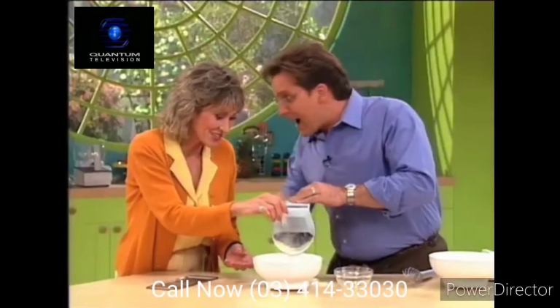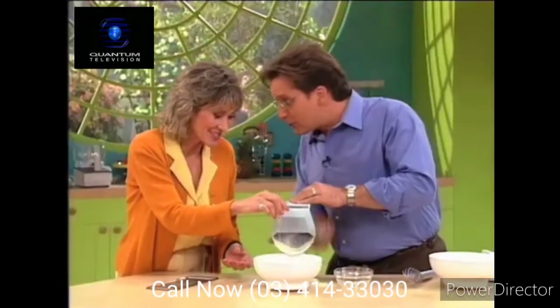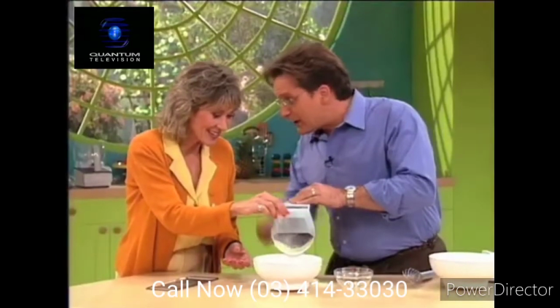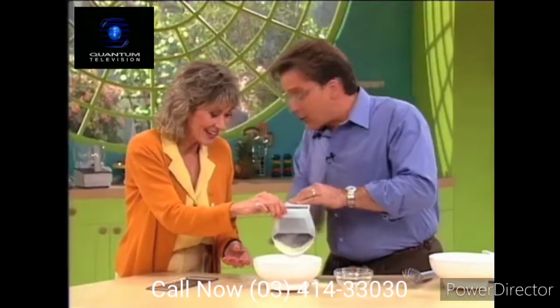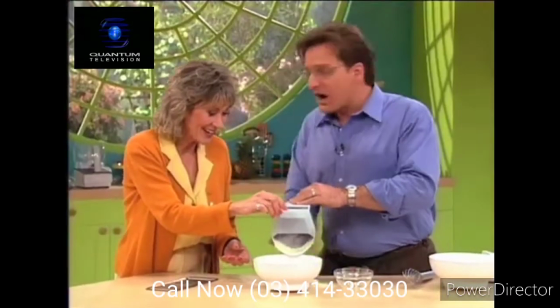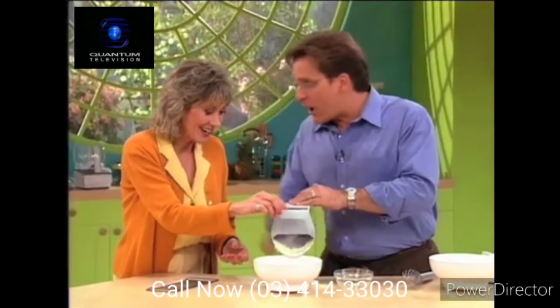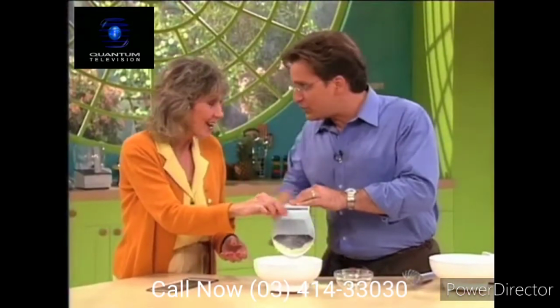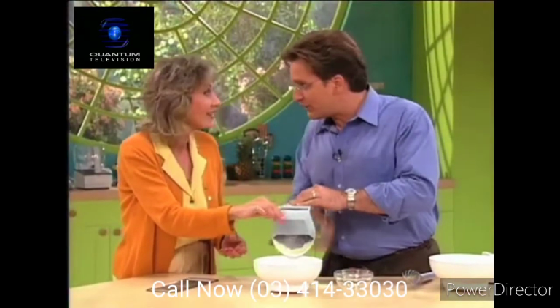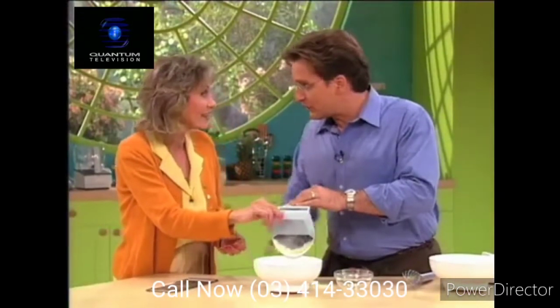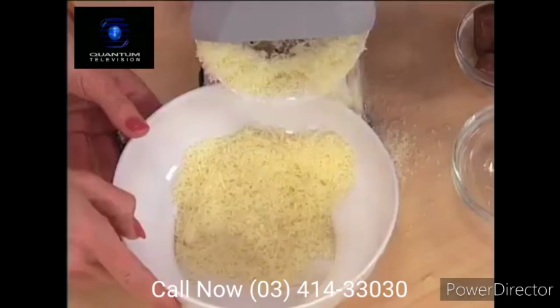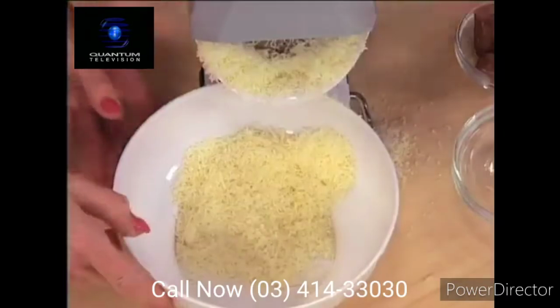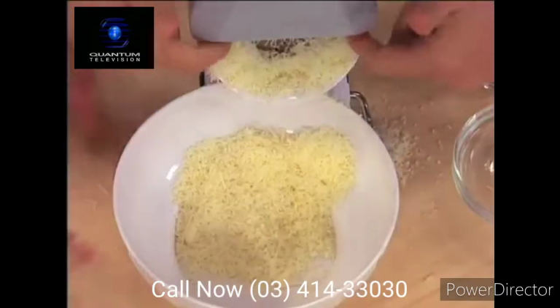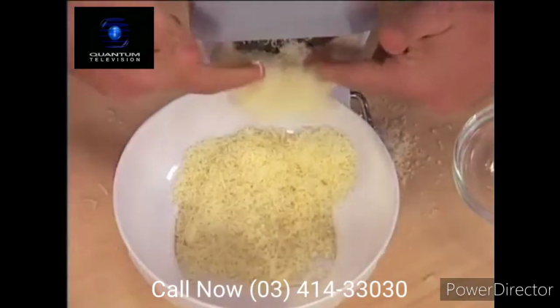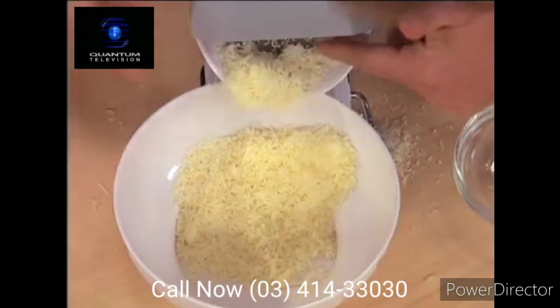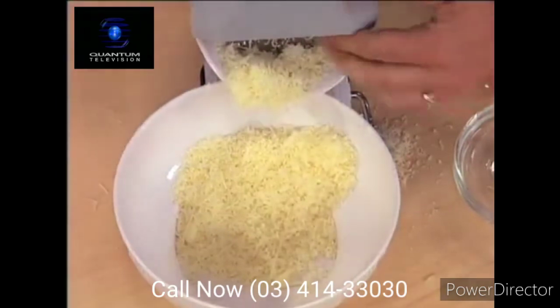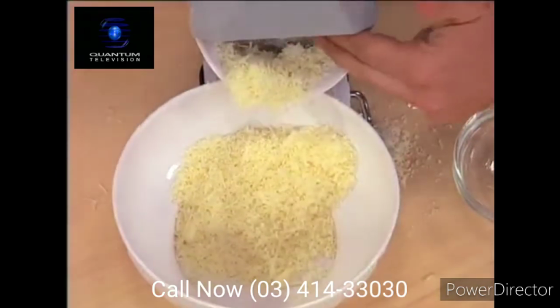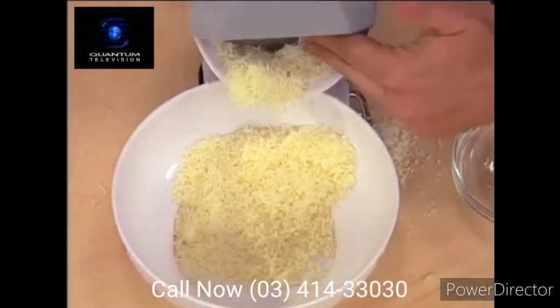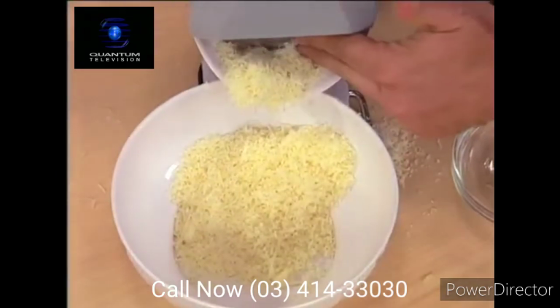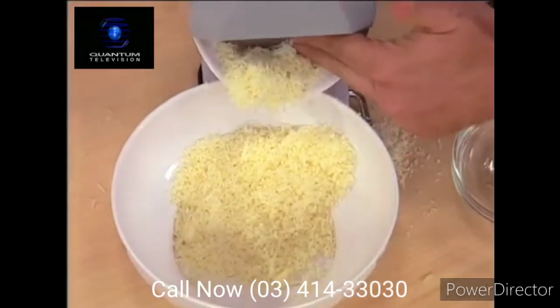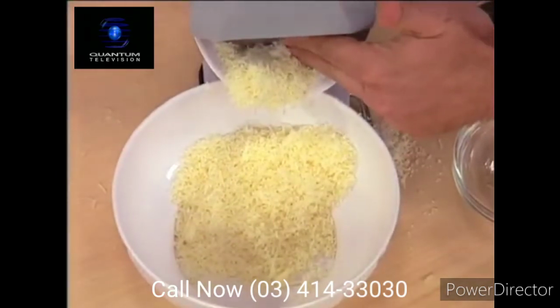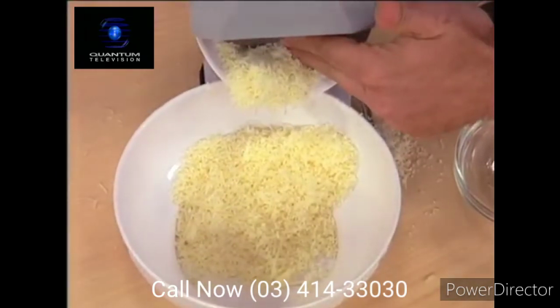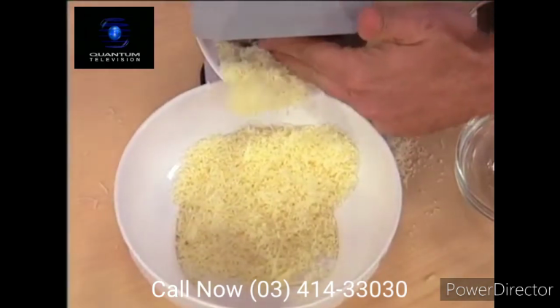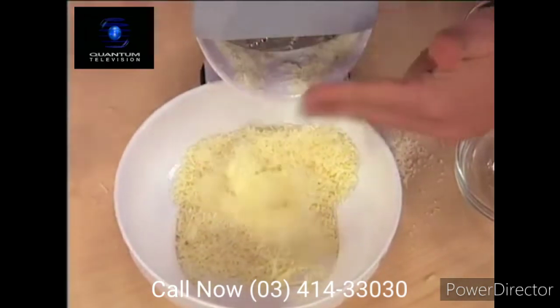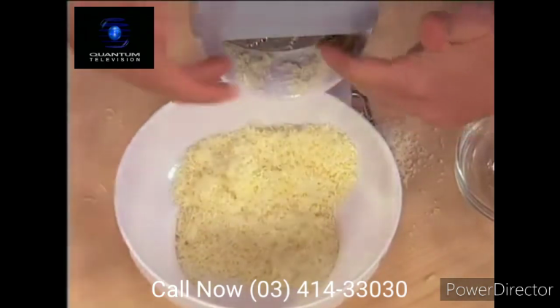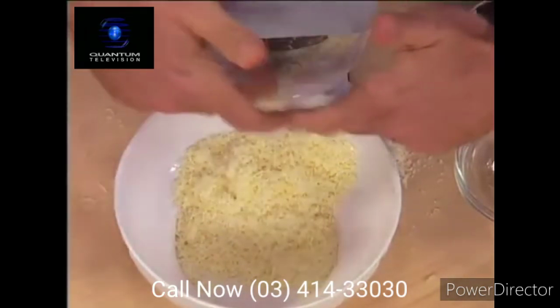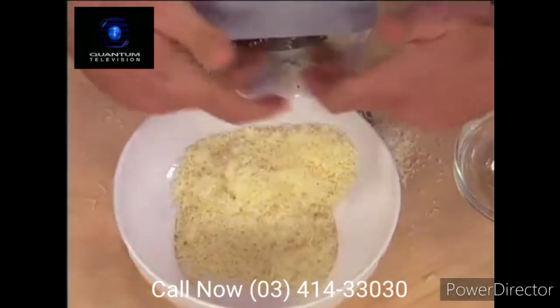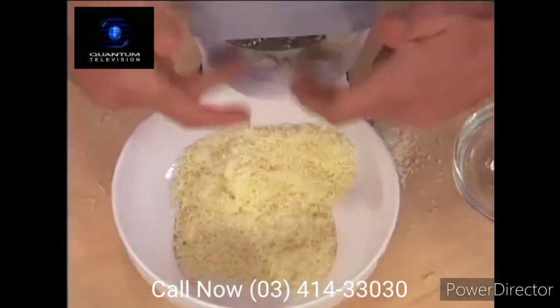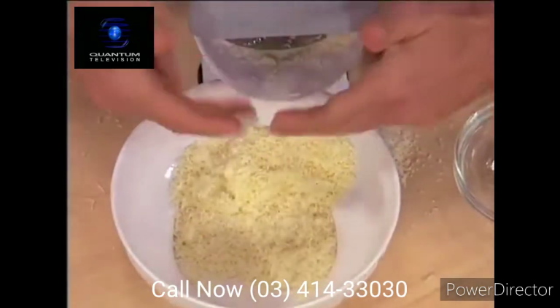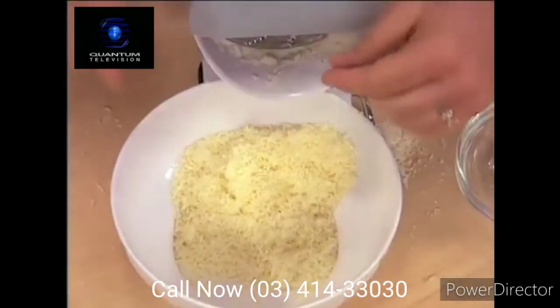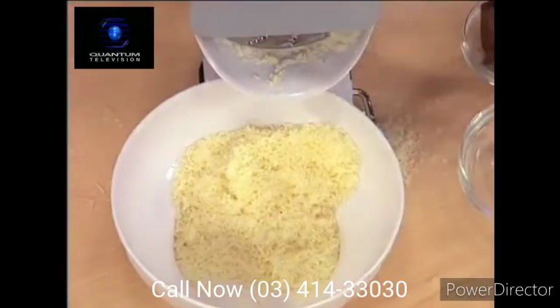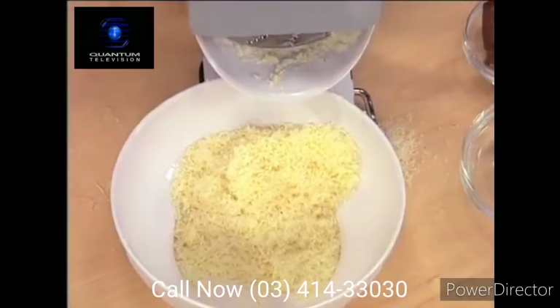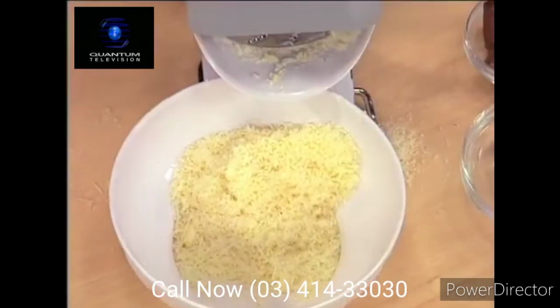Flaky cheese. All kinds of hard cheeses, you can use it for that. There's nothing like fresh cheese. You go out to the best restaurants, they grate that cheese right there for you. Same thing with the HandyChef.